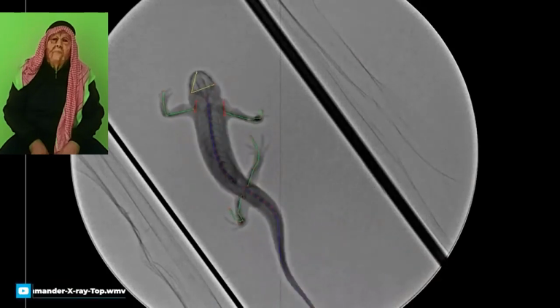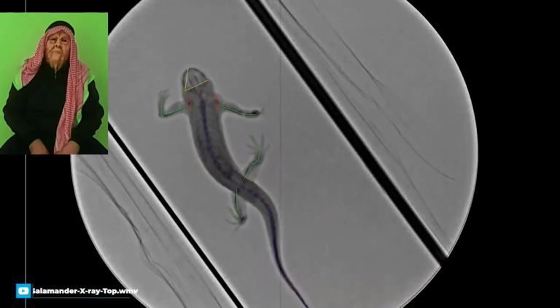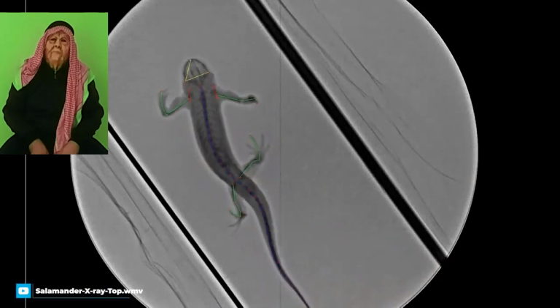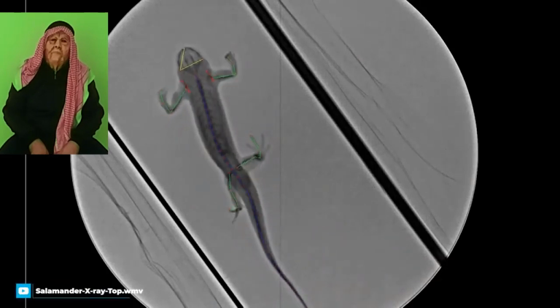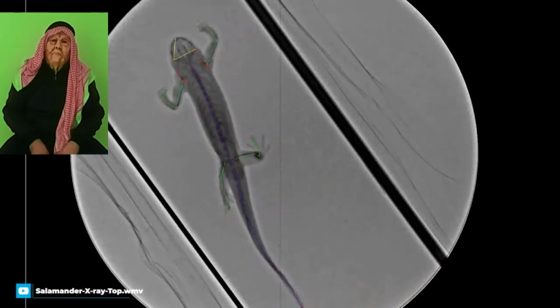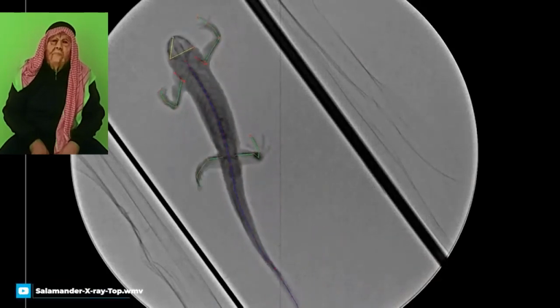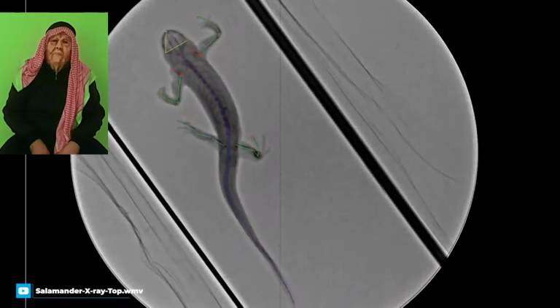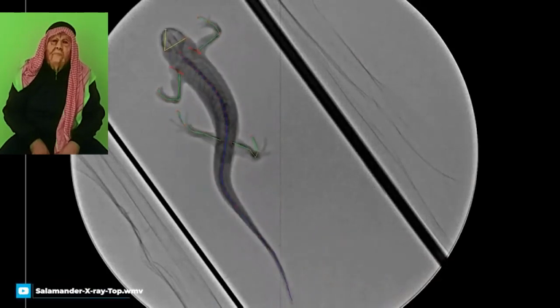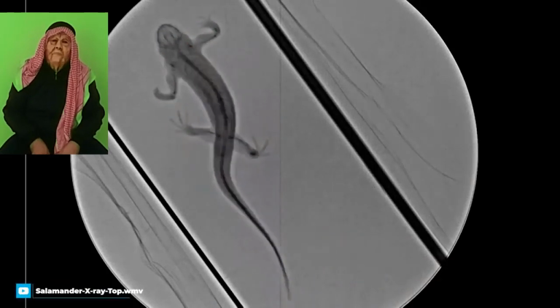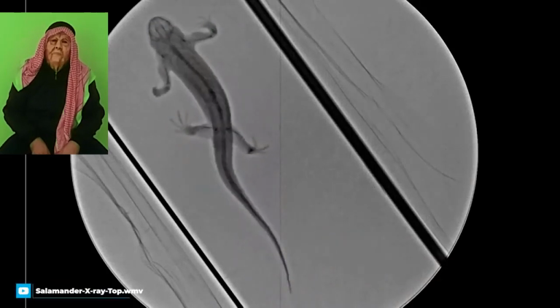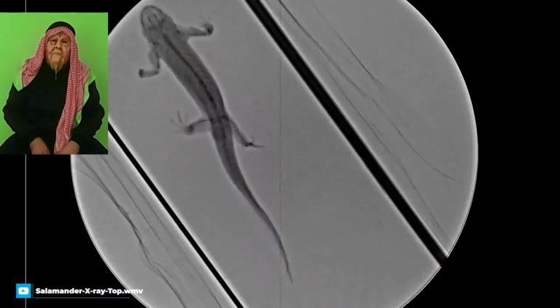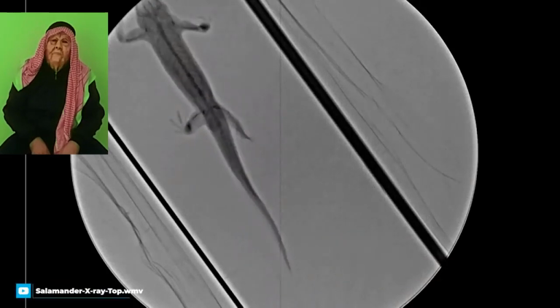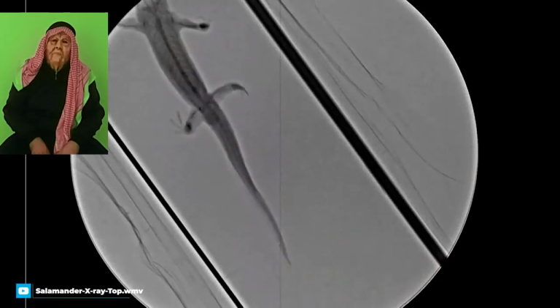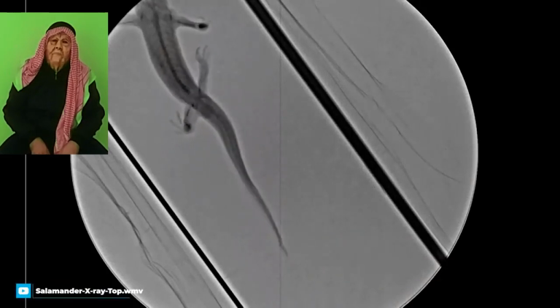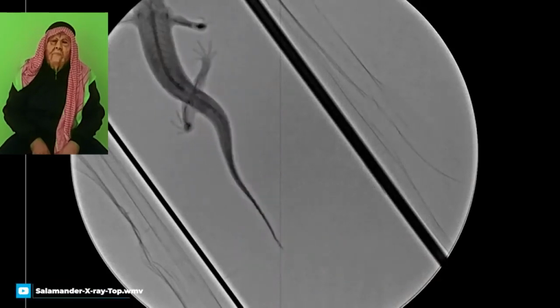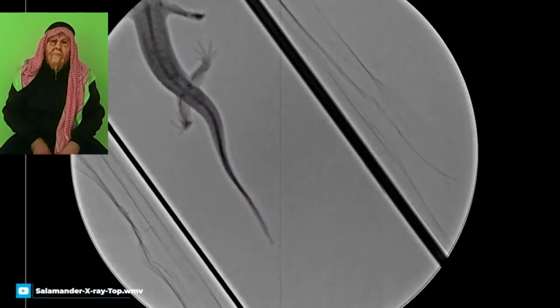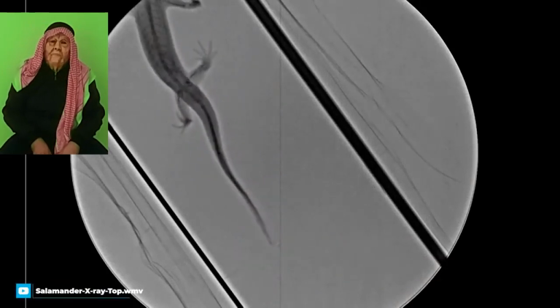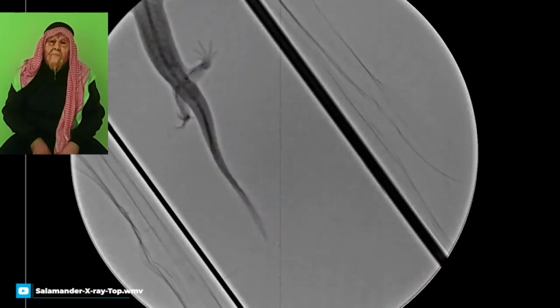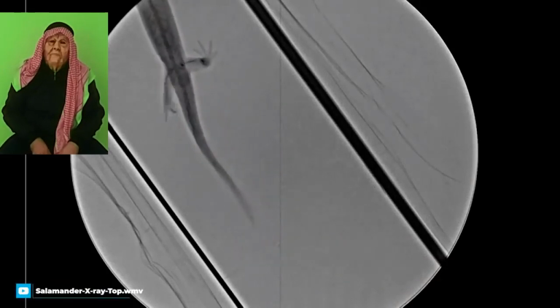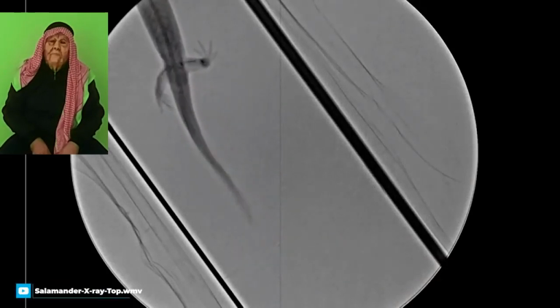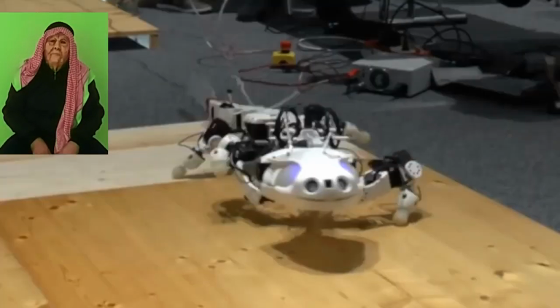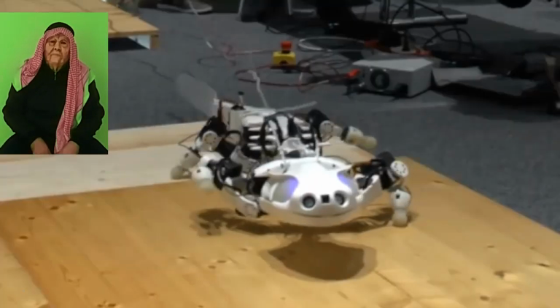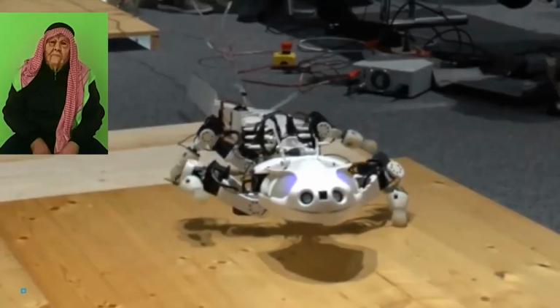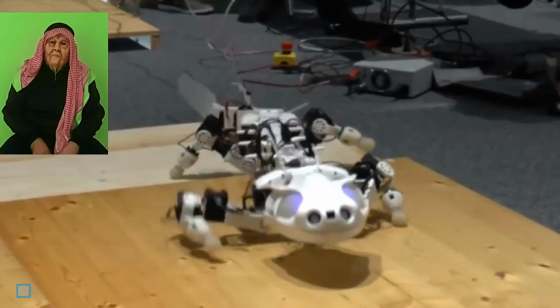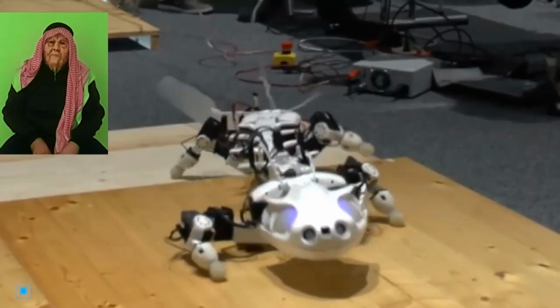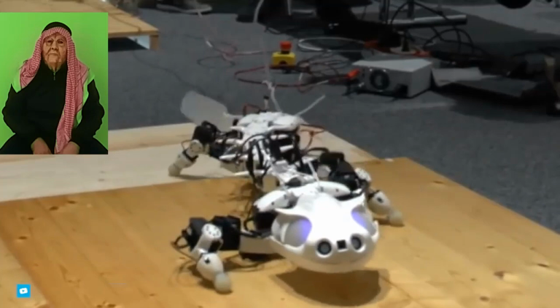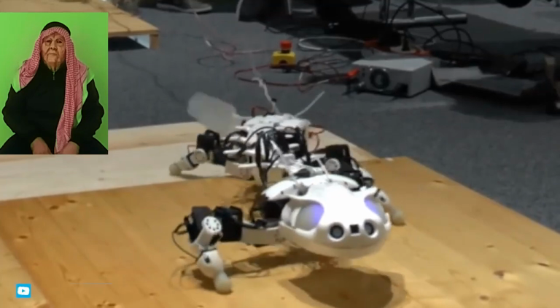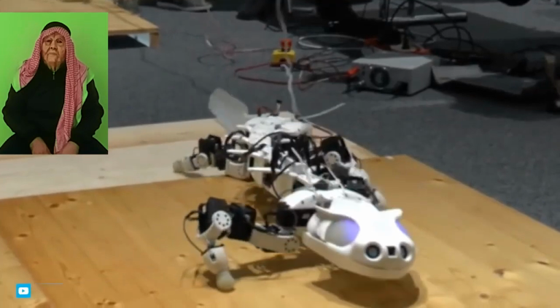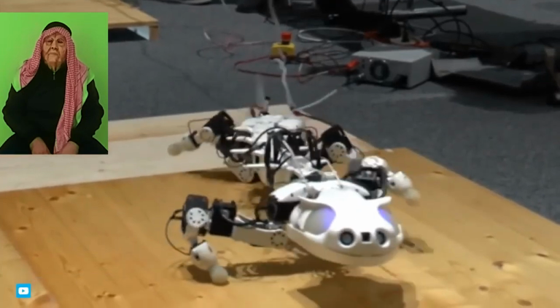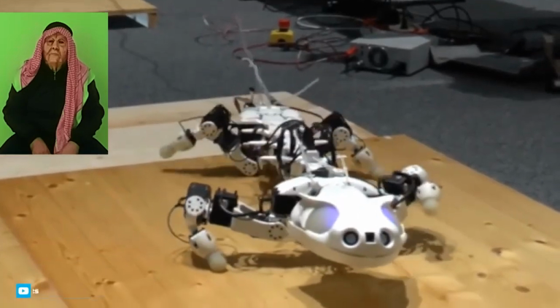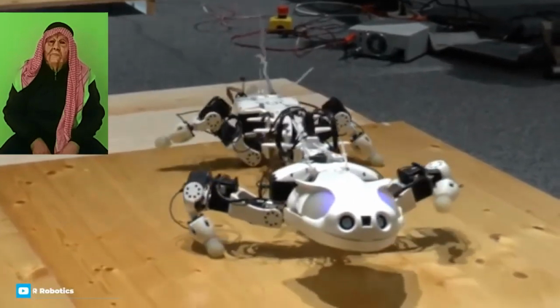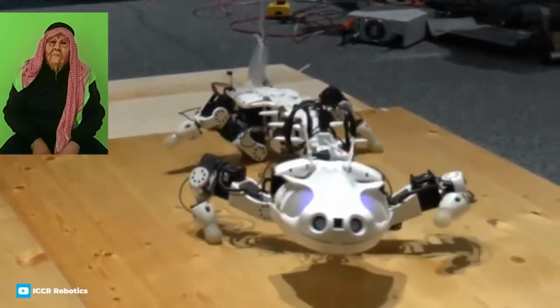Researchers hope the salamander robot will also help those studying dinosaurs gain a better understanding of how the first tetrapods transitioned from water to land.